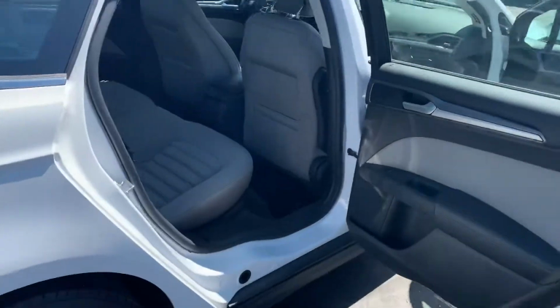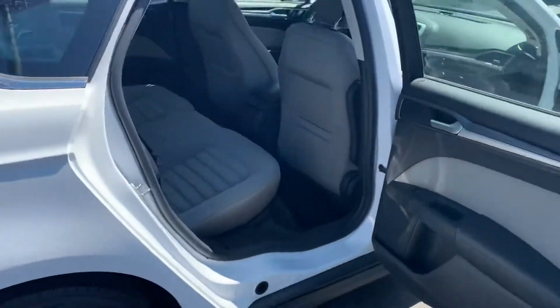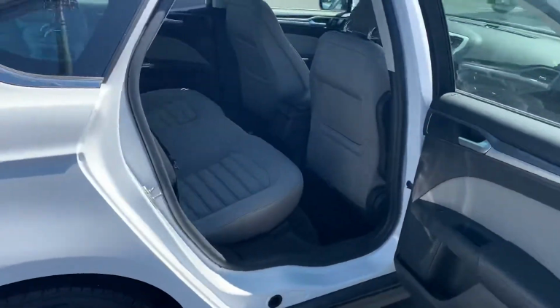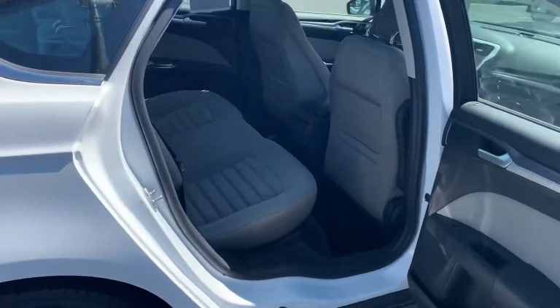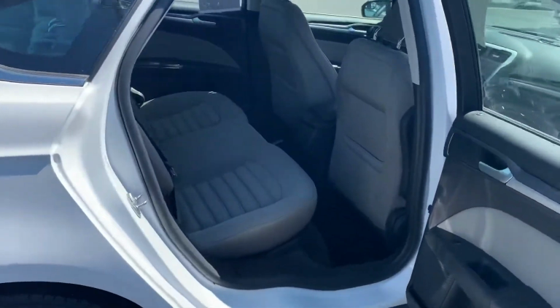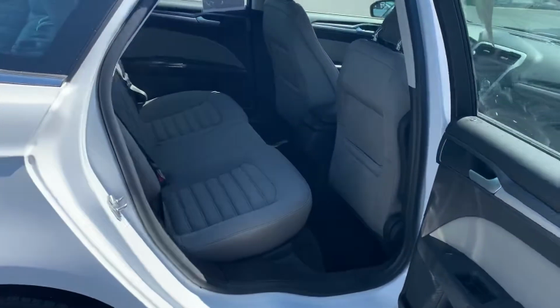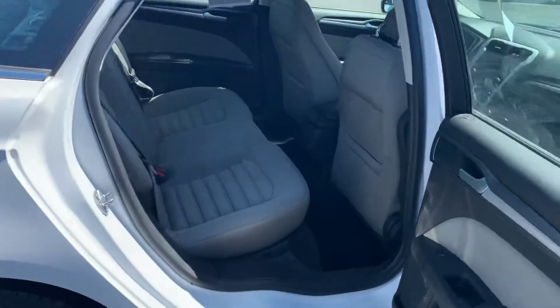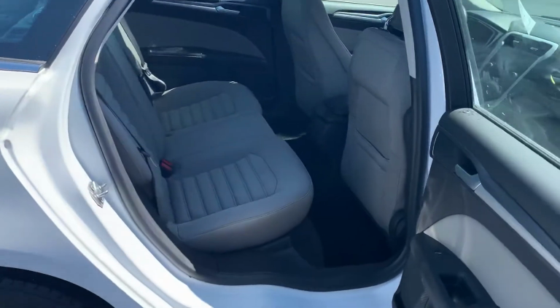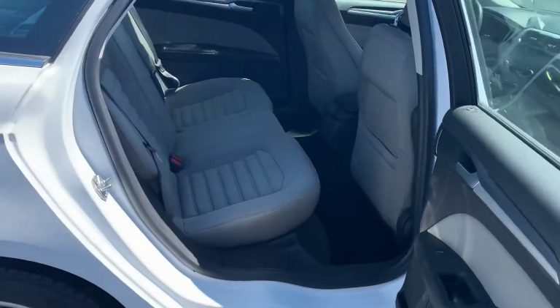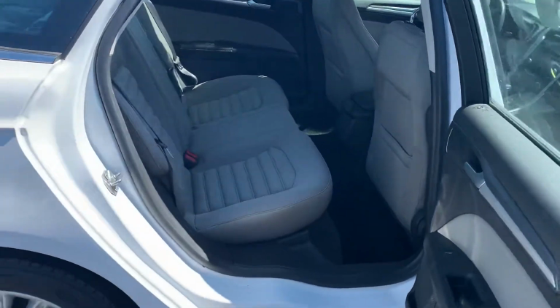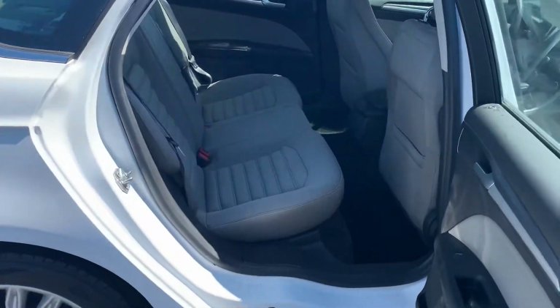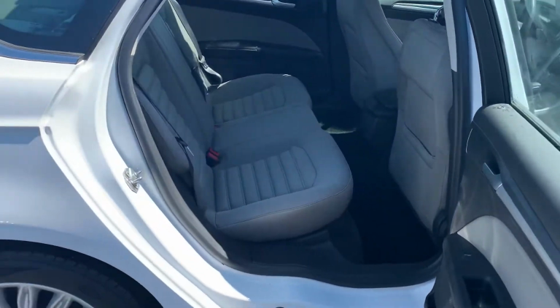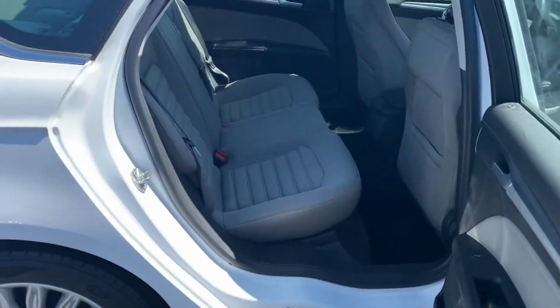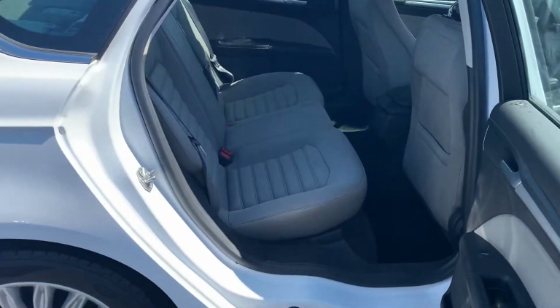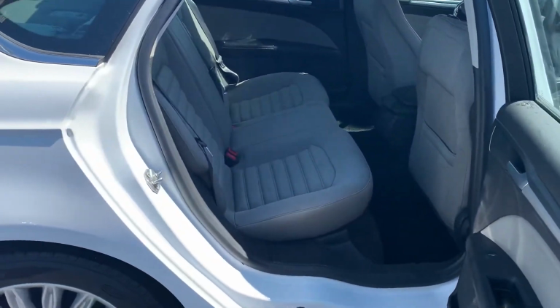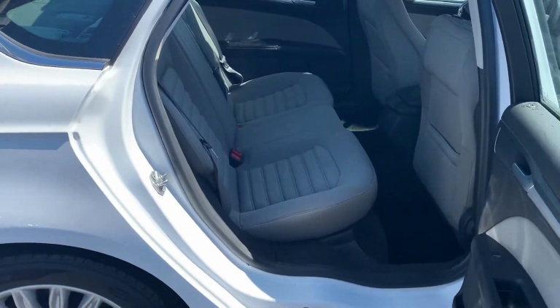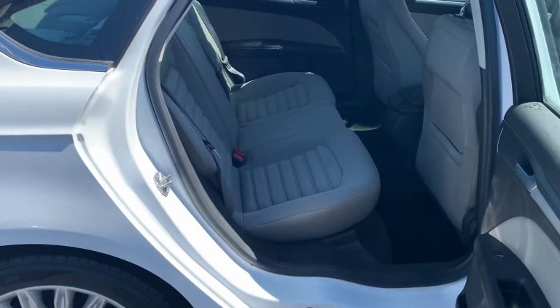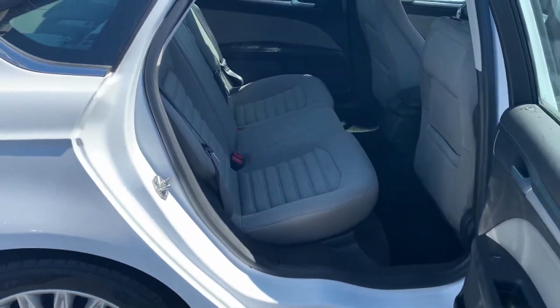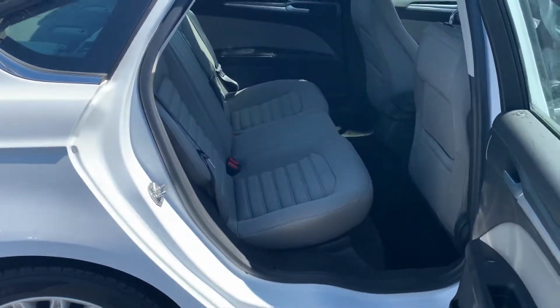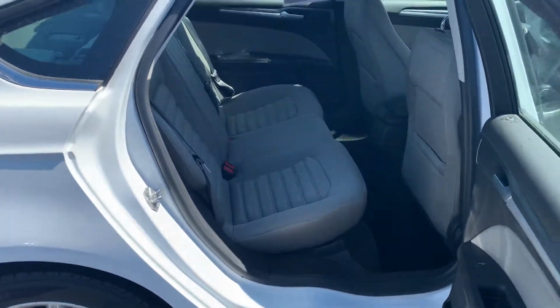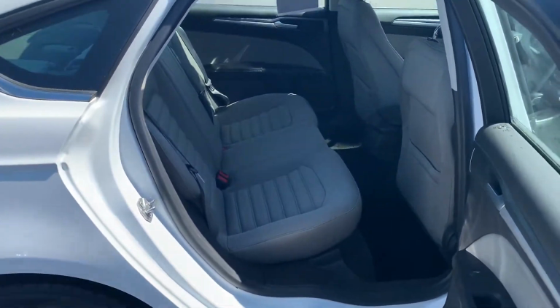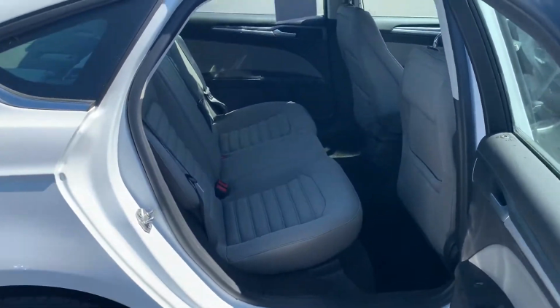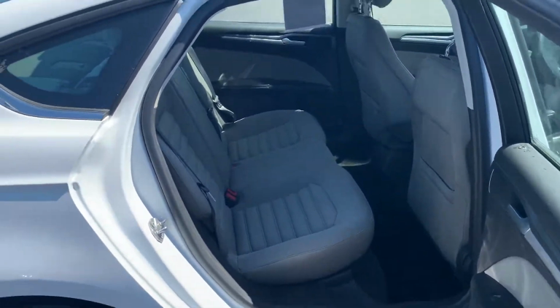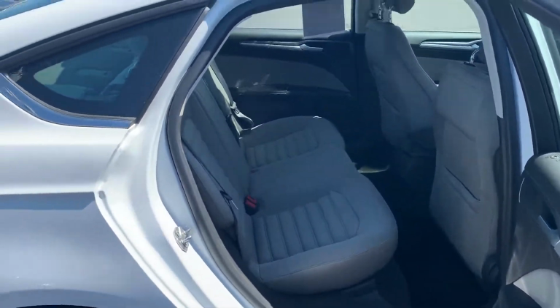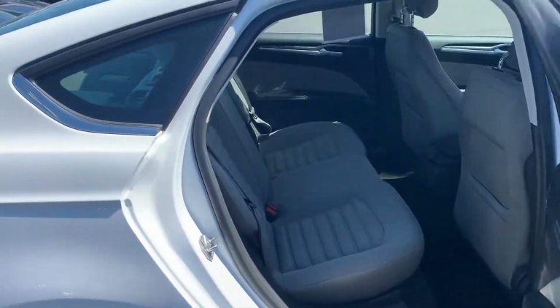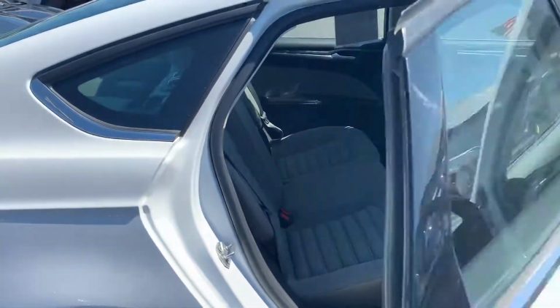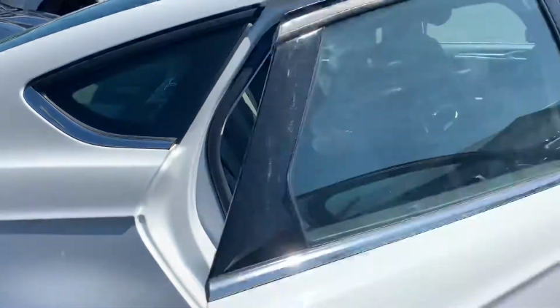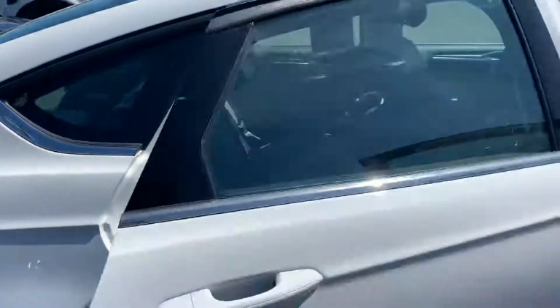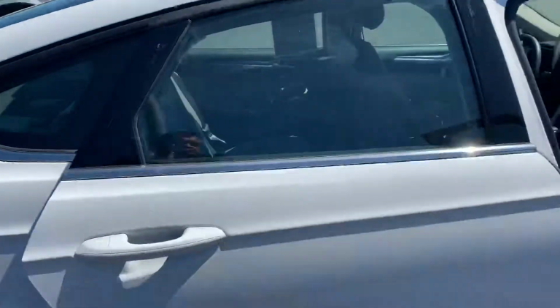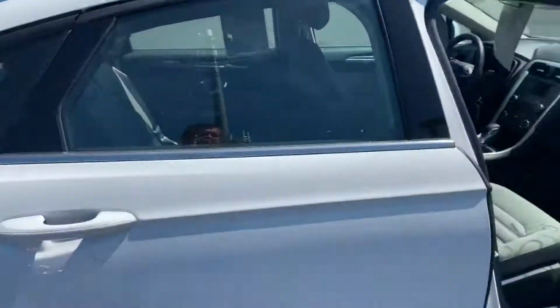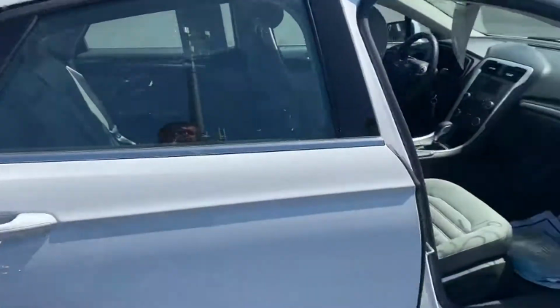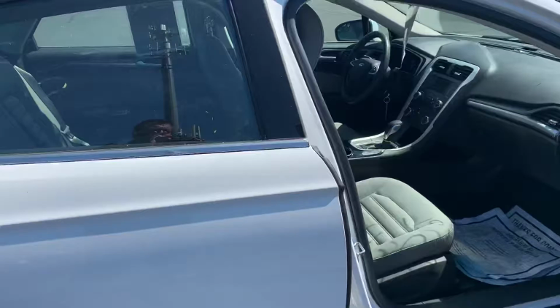So you can see the backseat — it hasn't been cleaned yet, but it looks like it was barely even sat in.